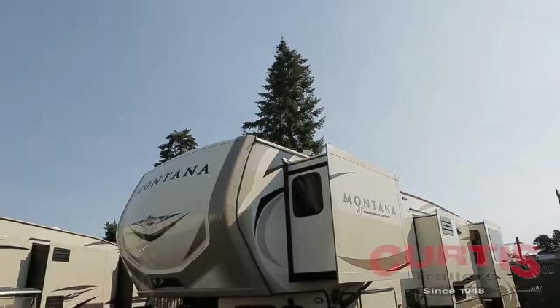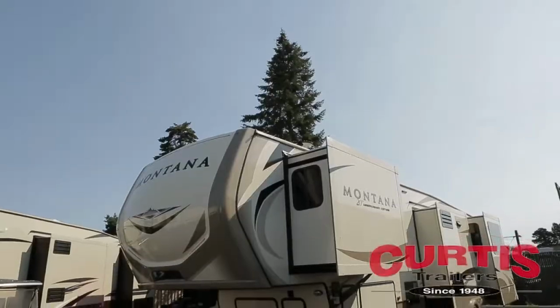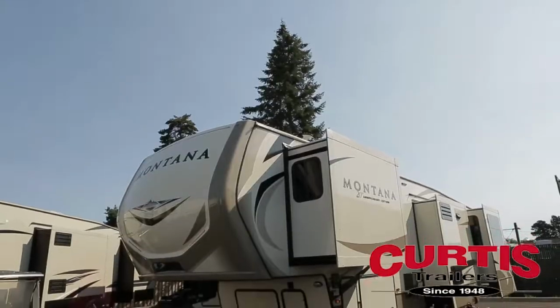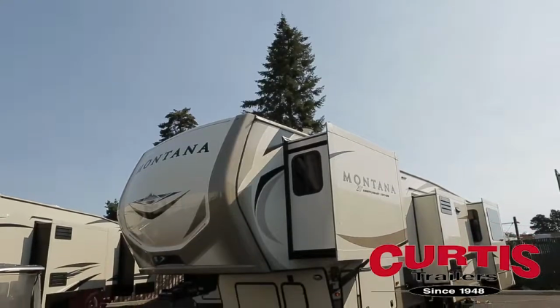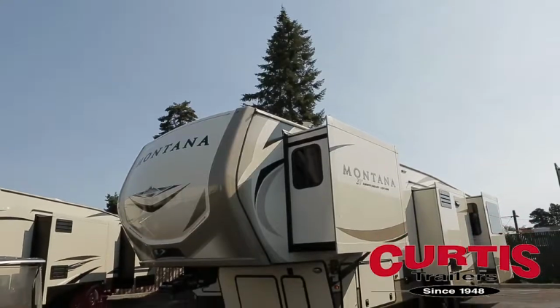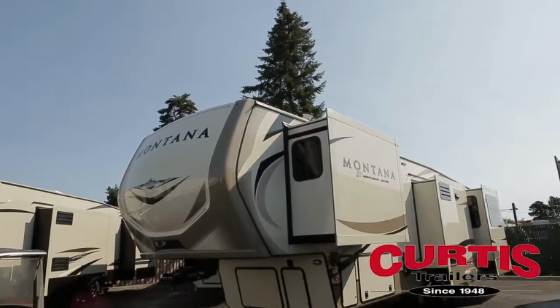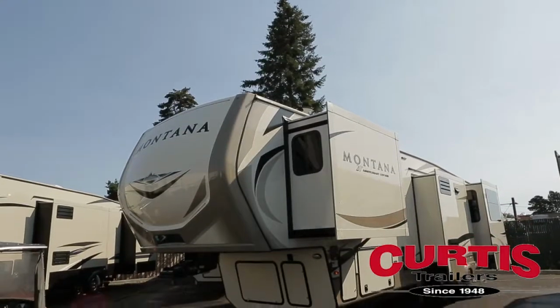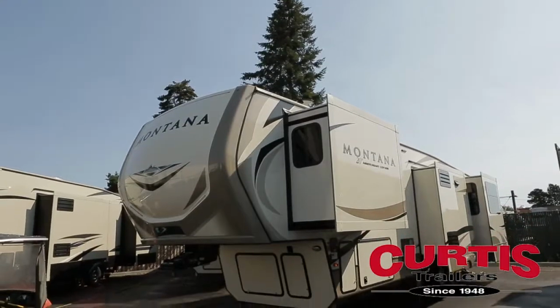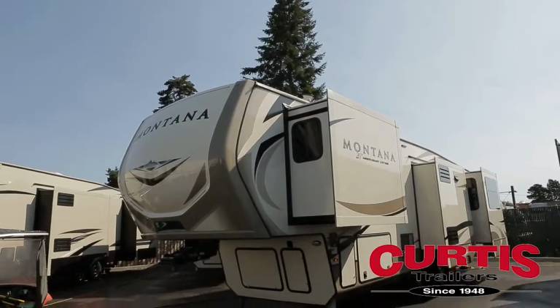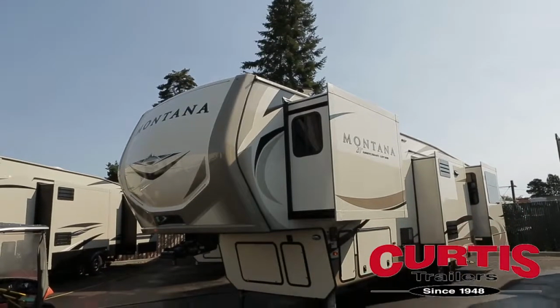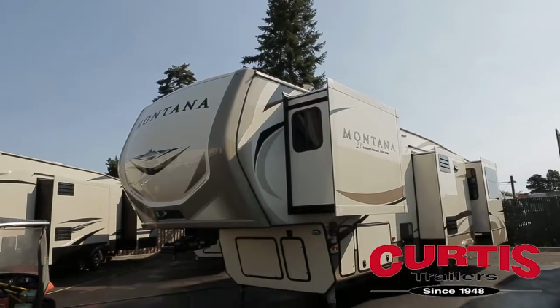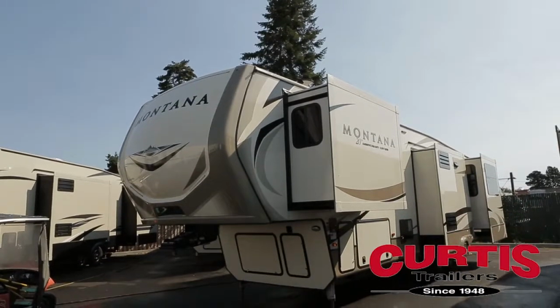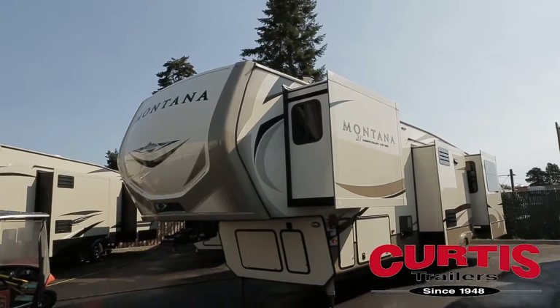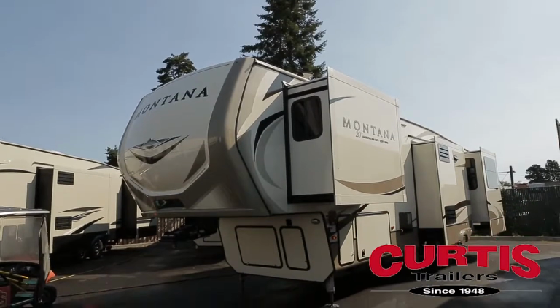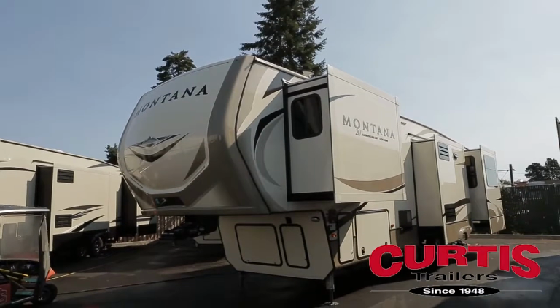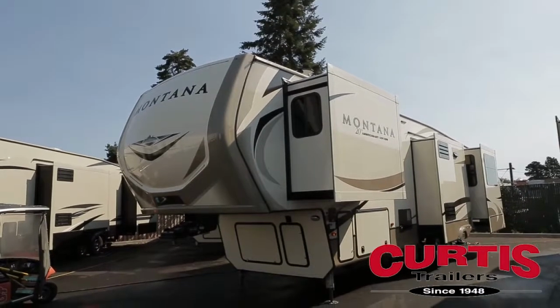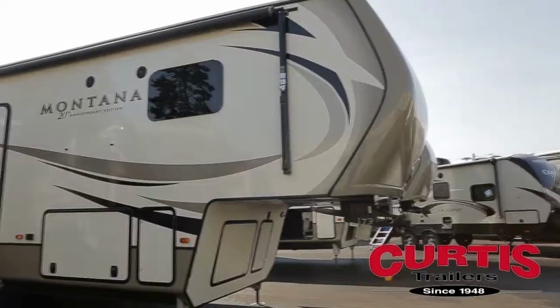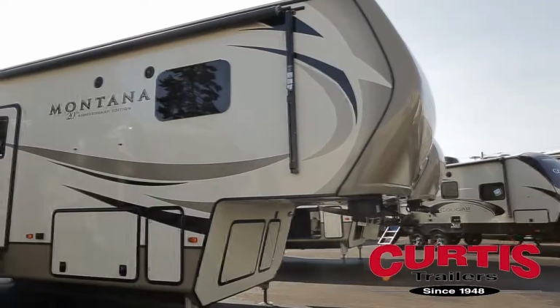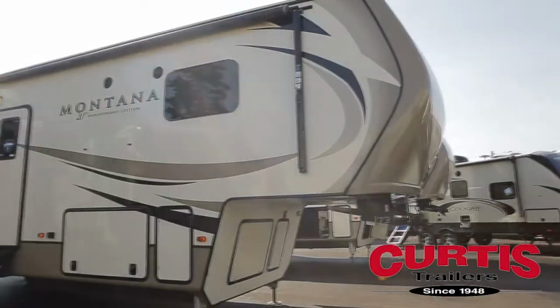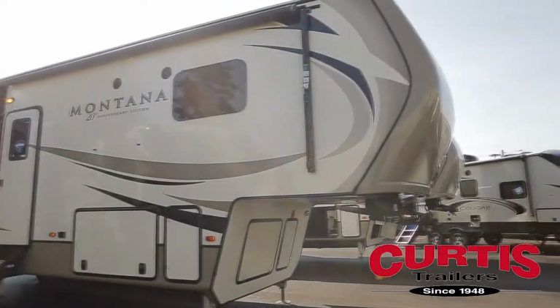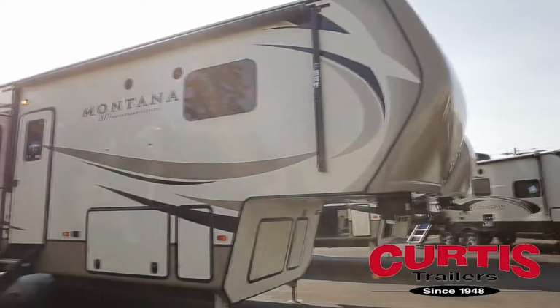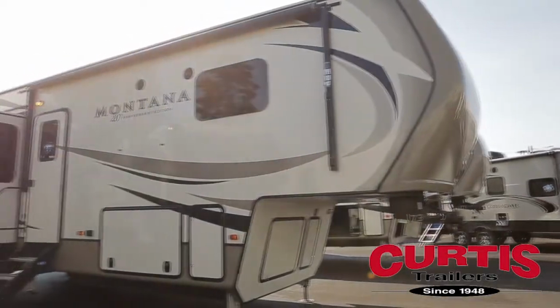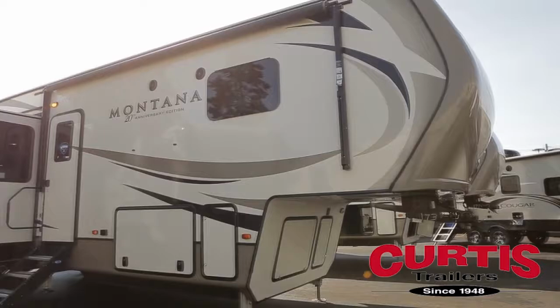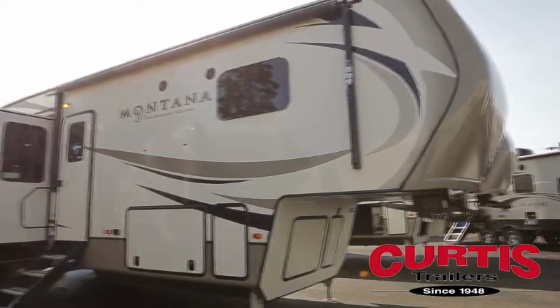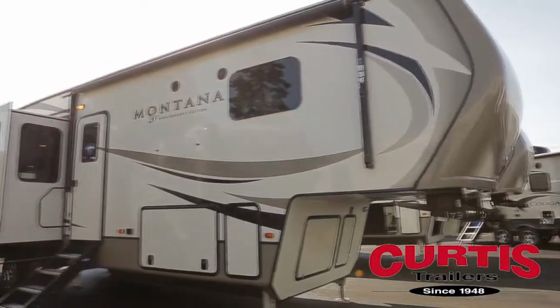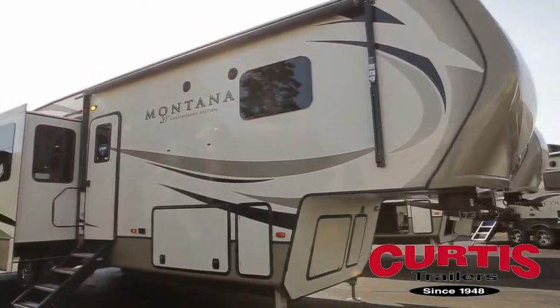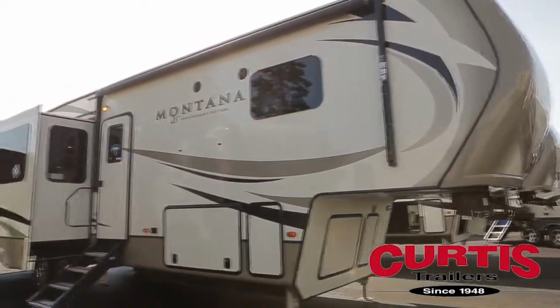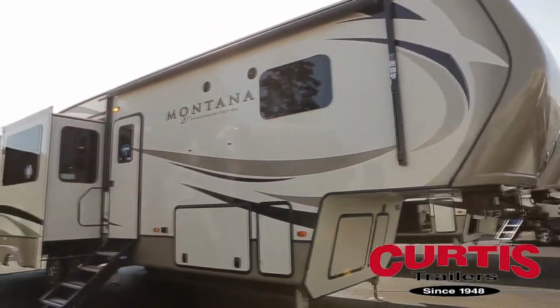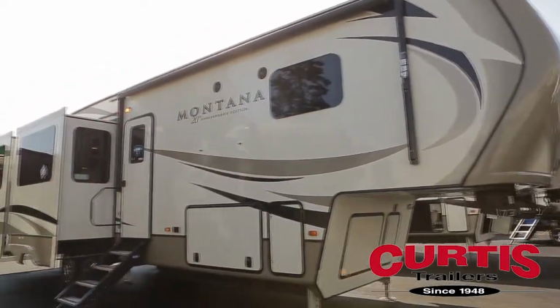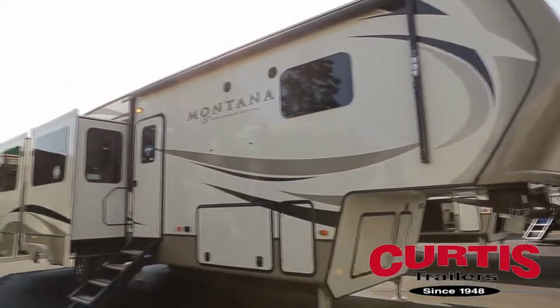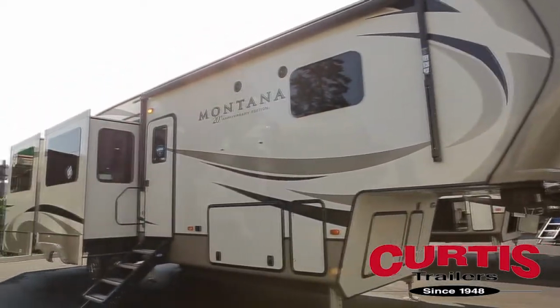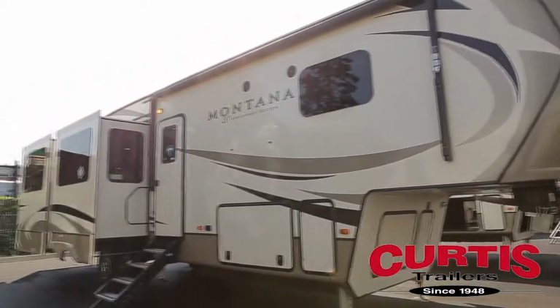Introducing the Keystone Montana 3560RL, the rear living luxury fifth wheel of your dreams.